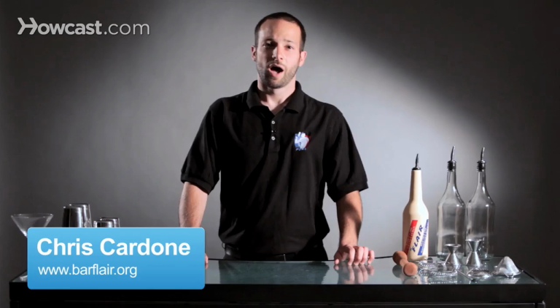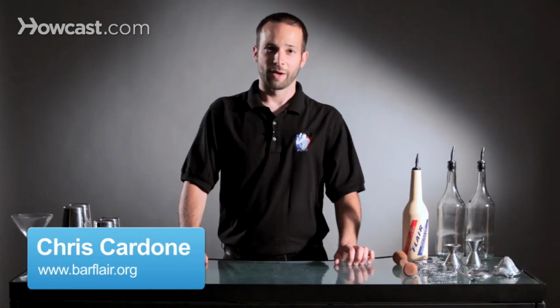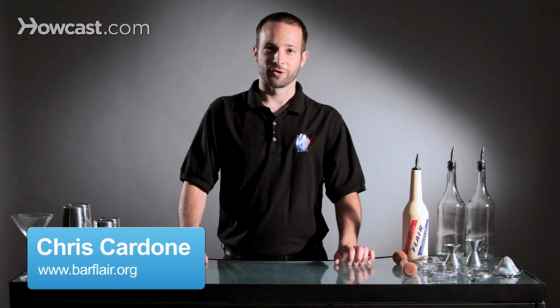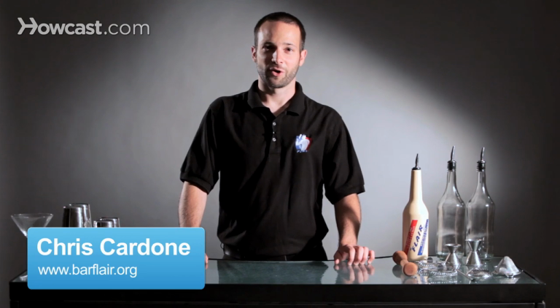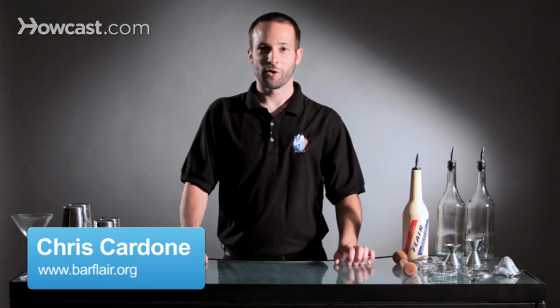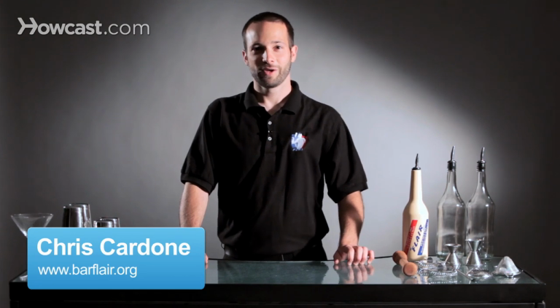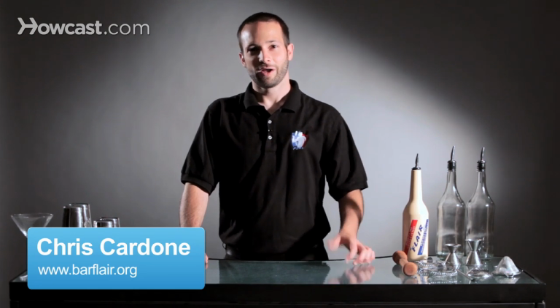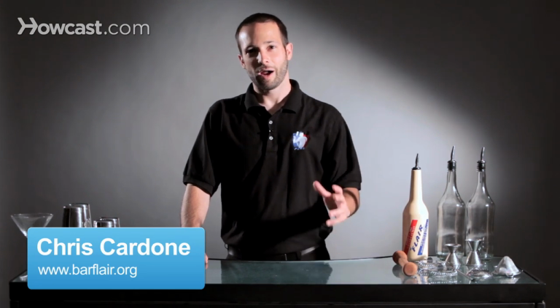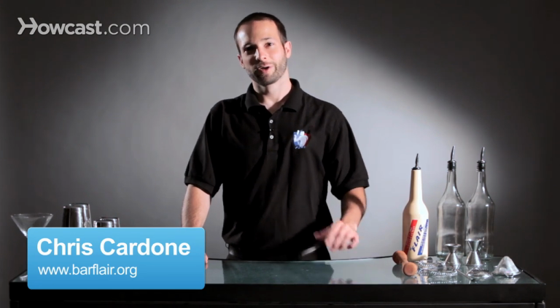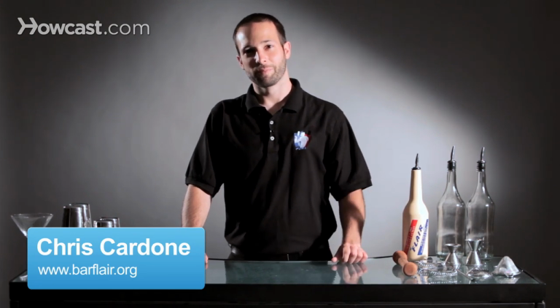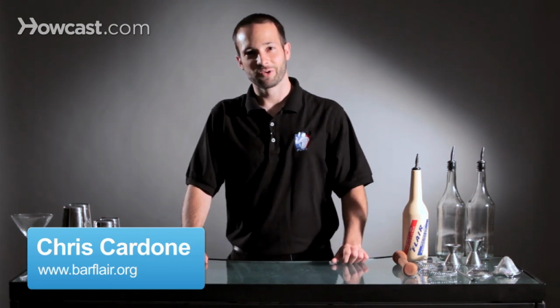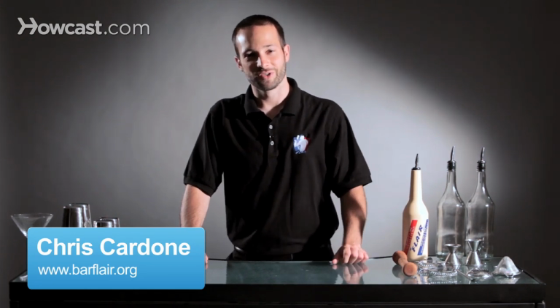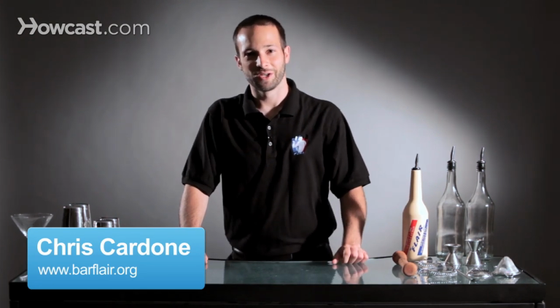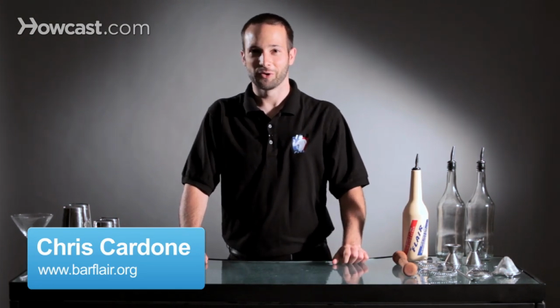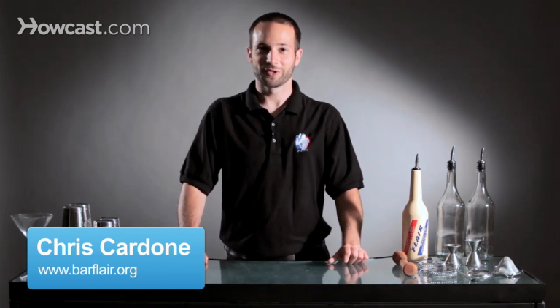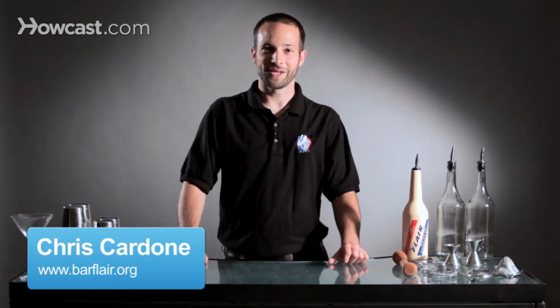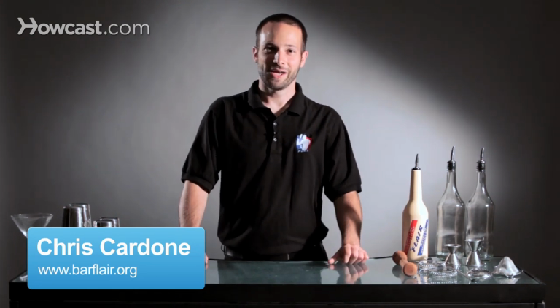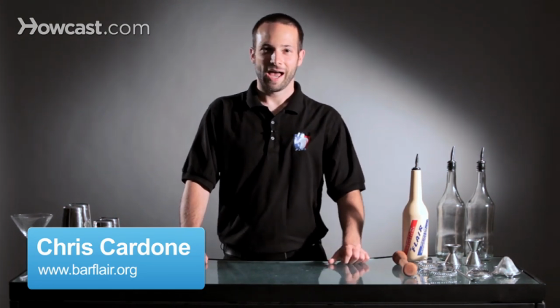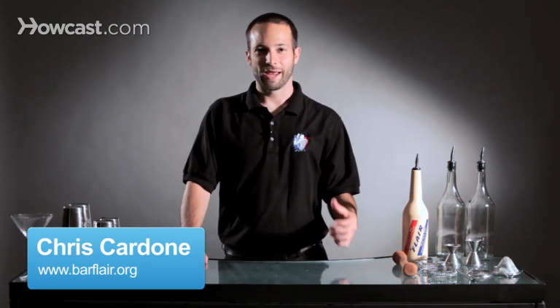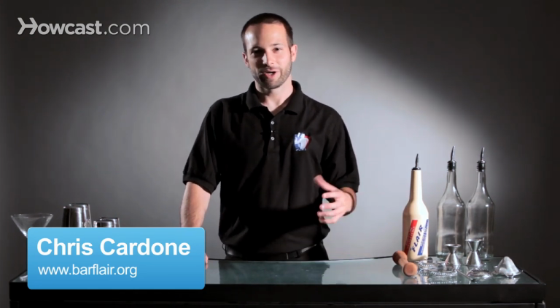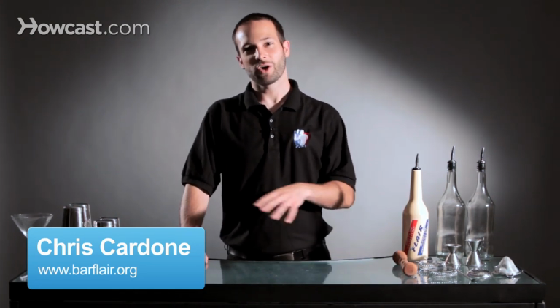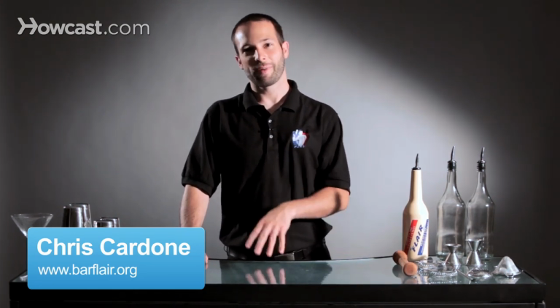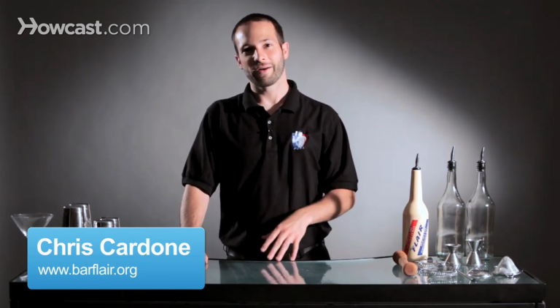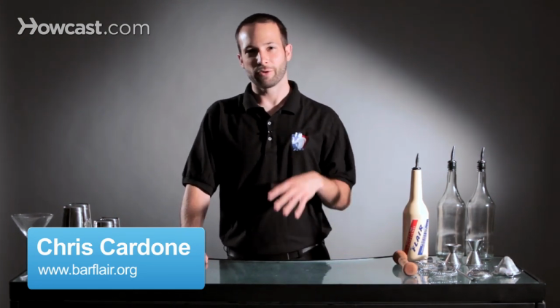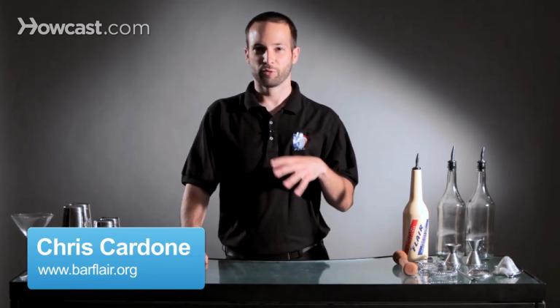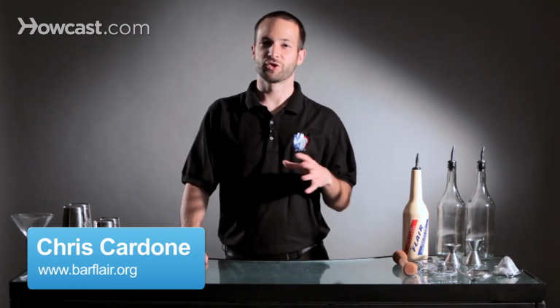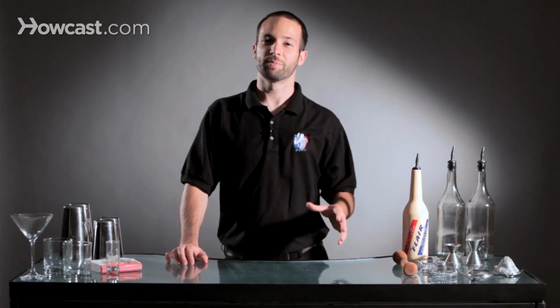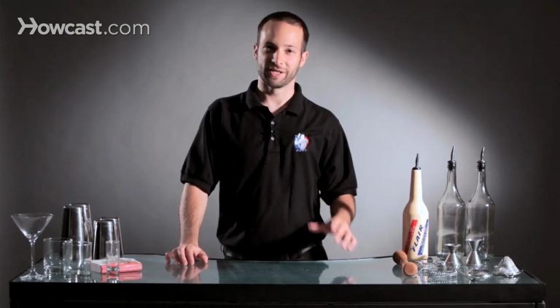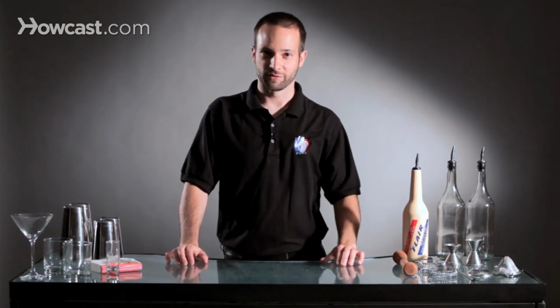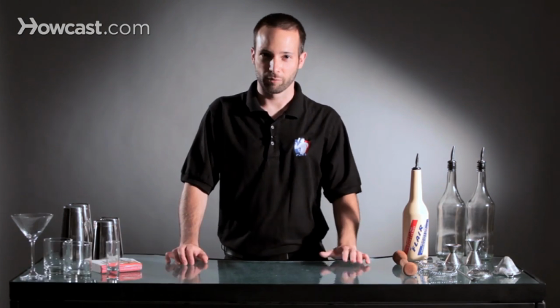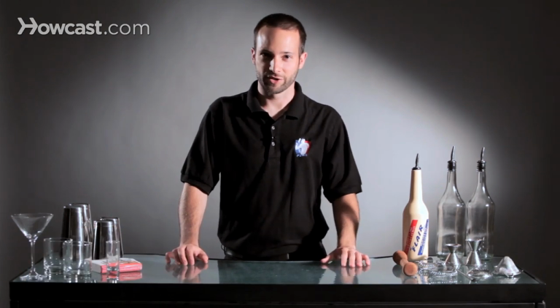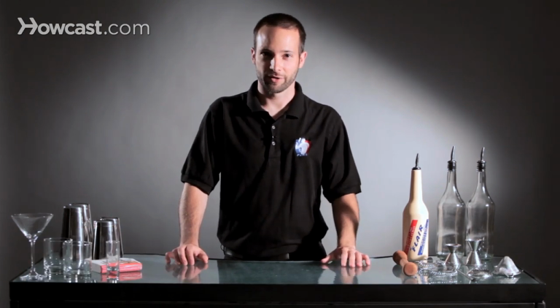Hi, I'm Chris Cardone. I work at the Beatrice Inn in New York City, and we're going to talk about how to improve your speed as a flair bartender.